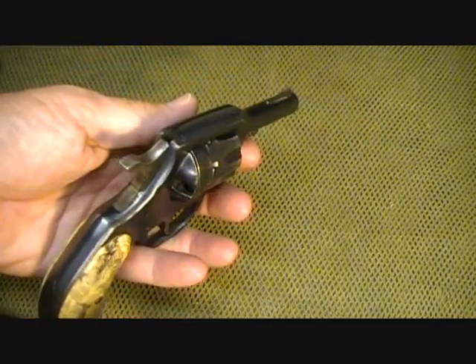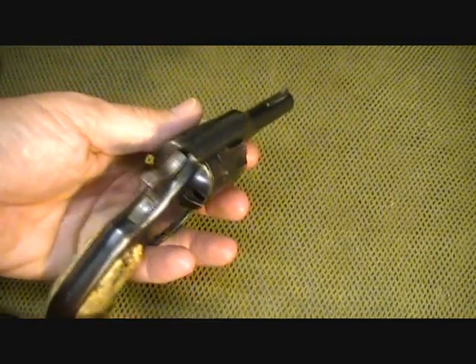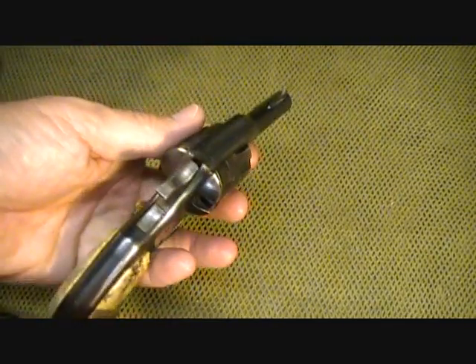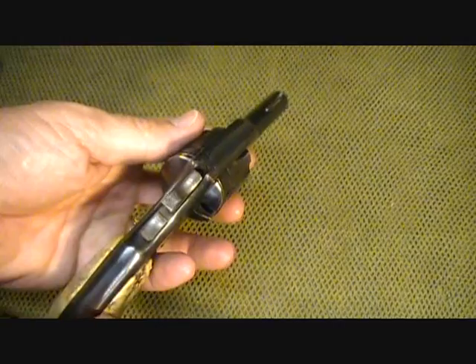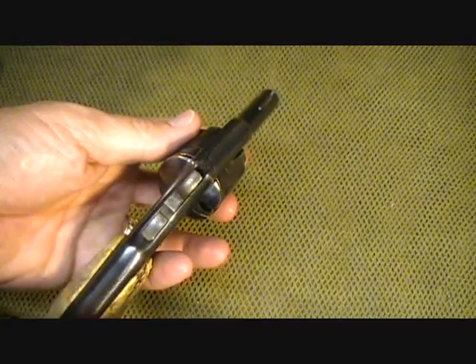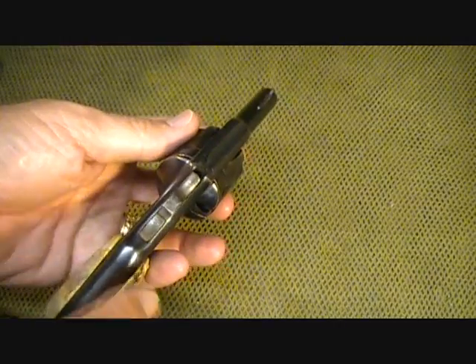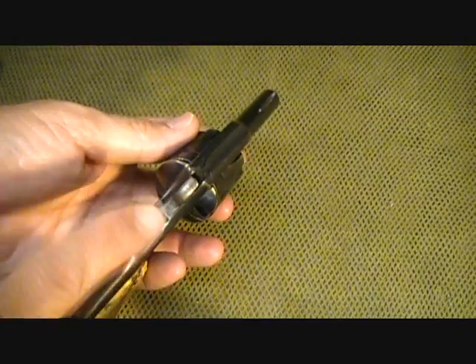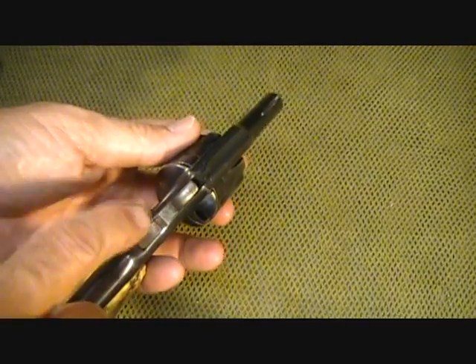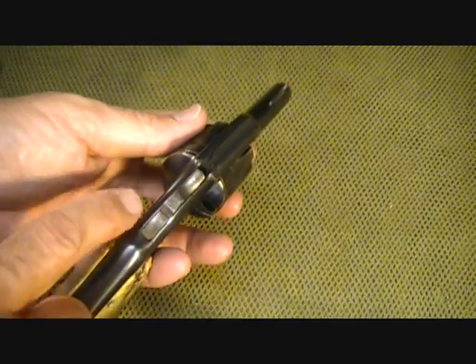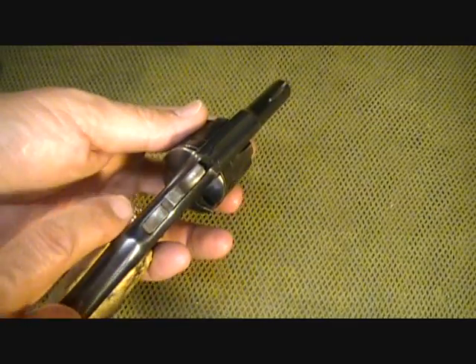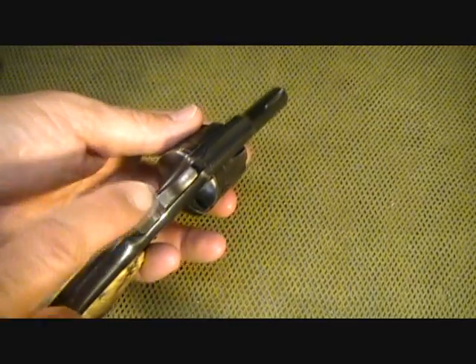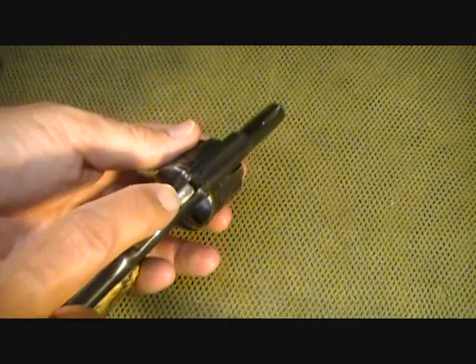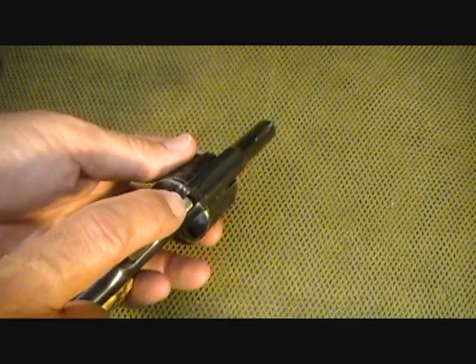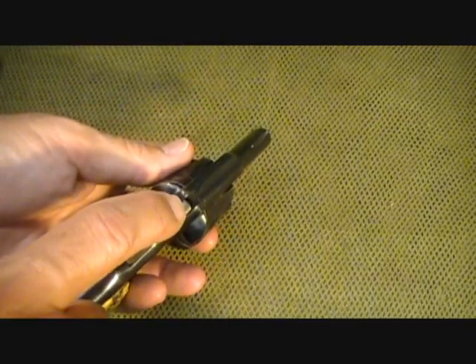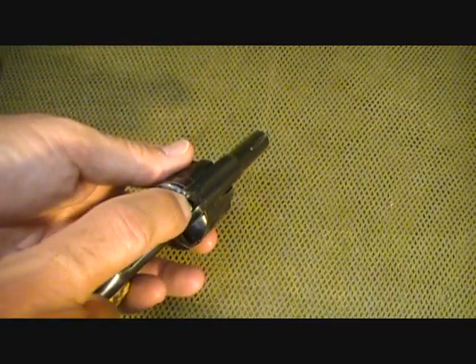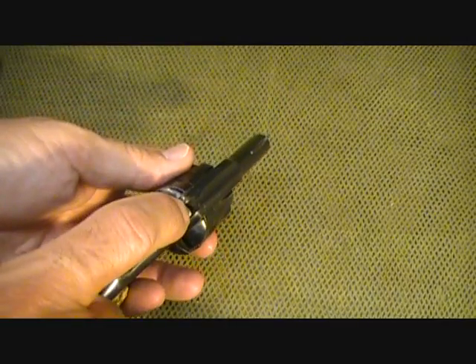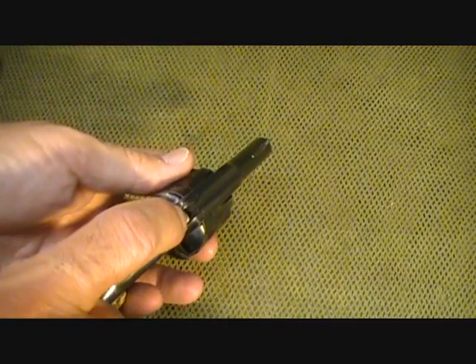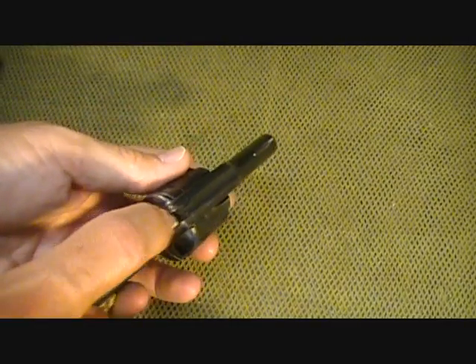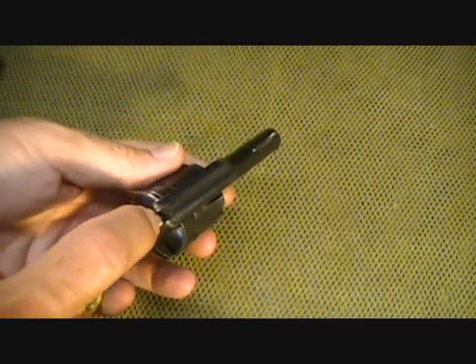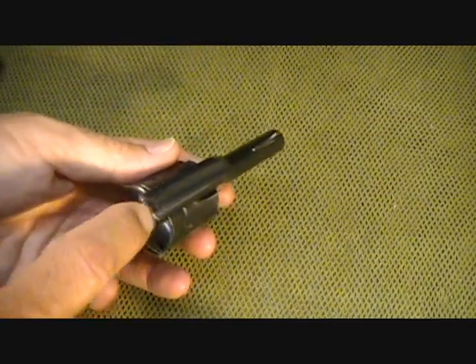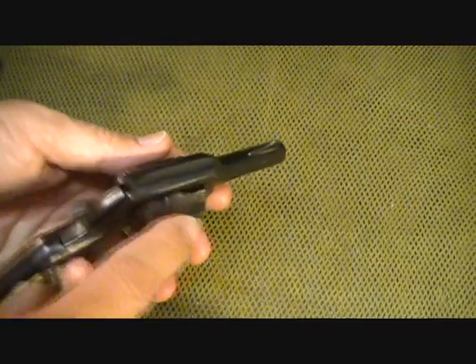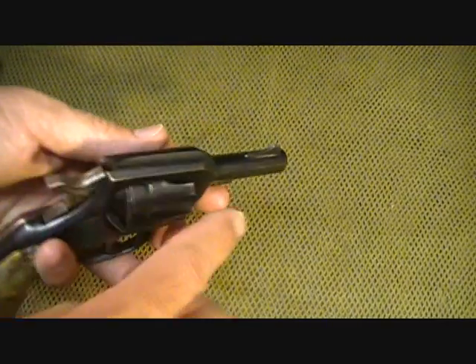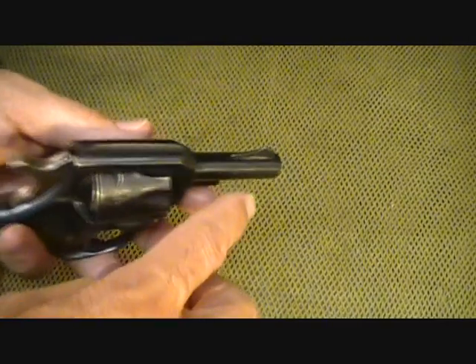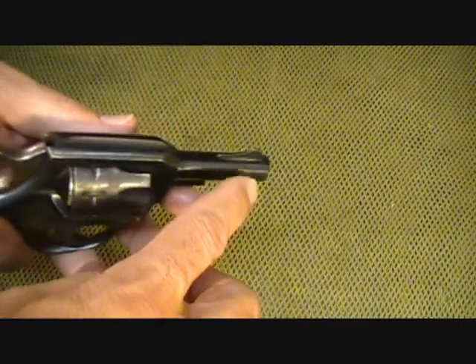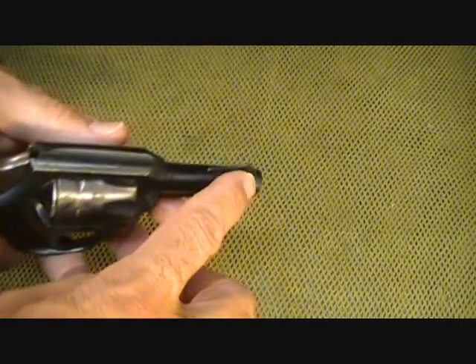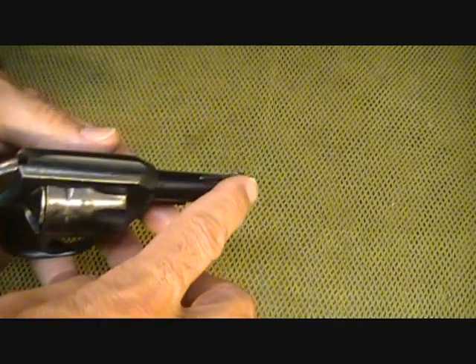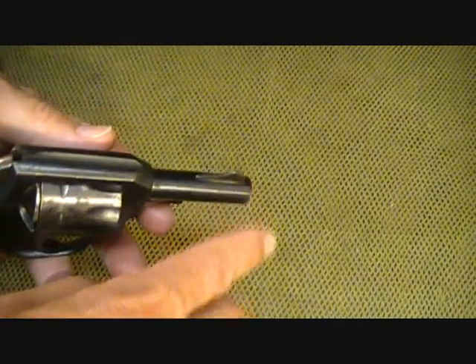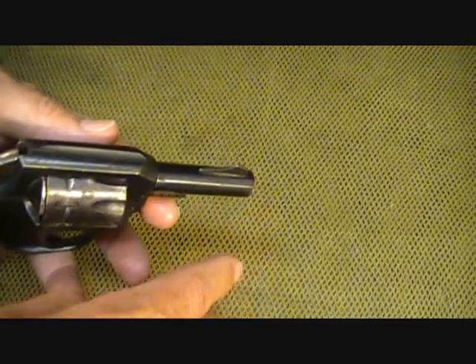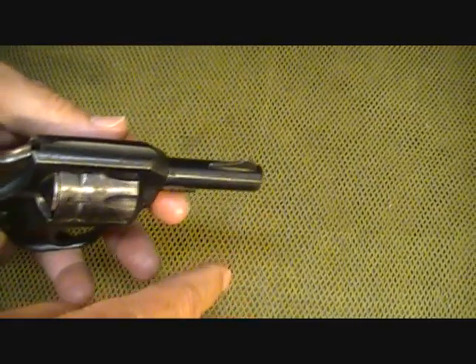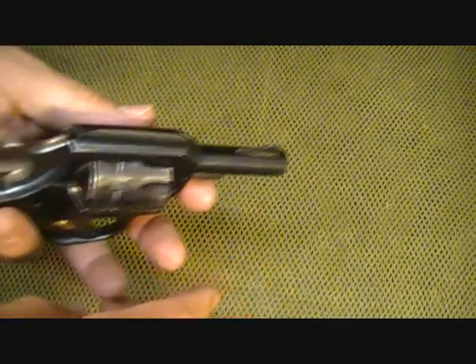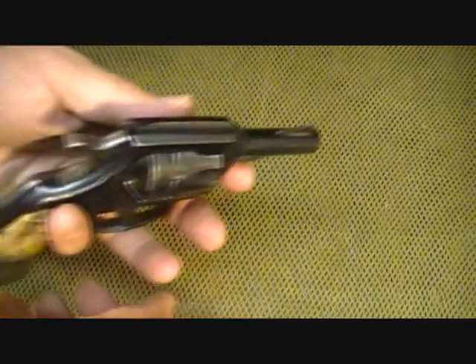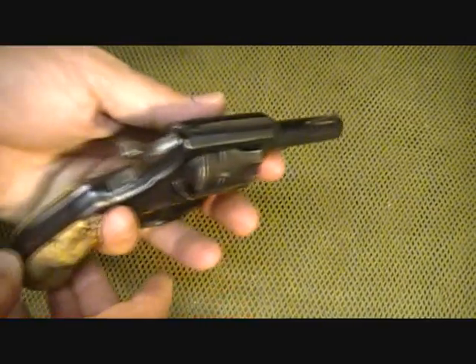We have notched fixed sights — there's a notch here and a blade on the front.